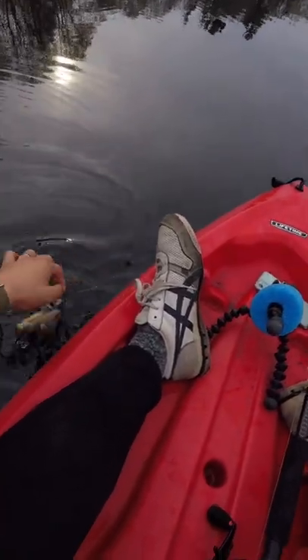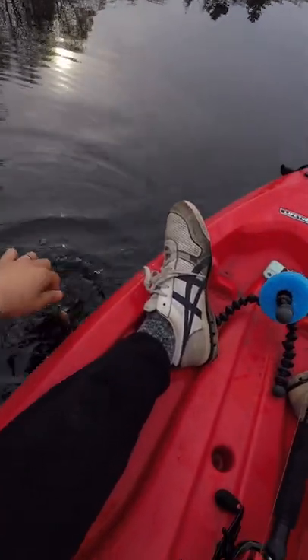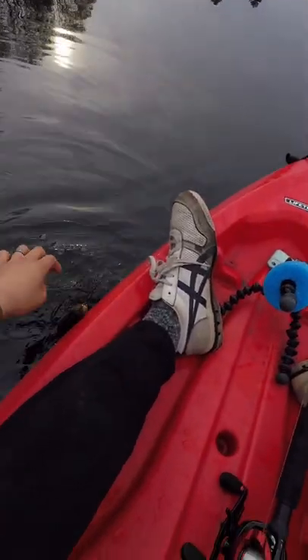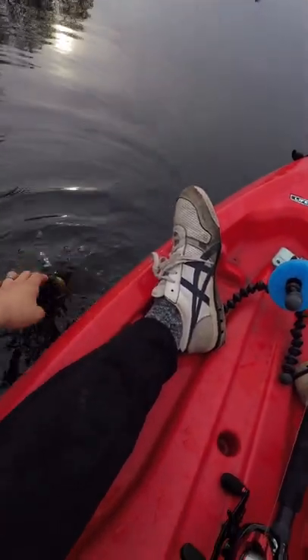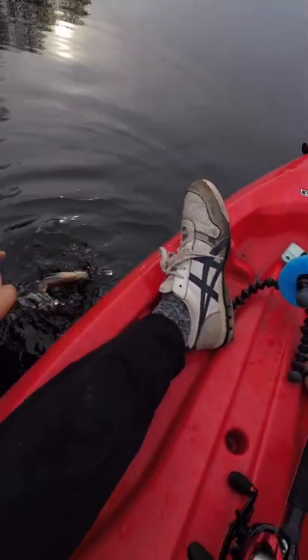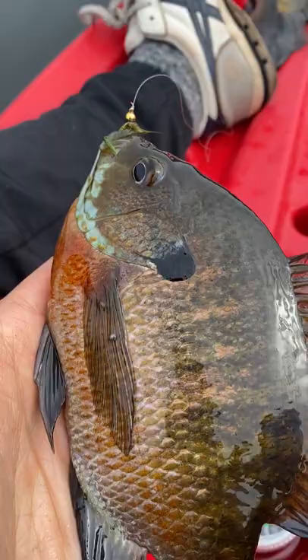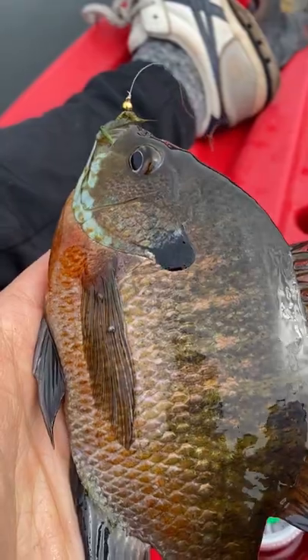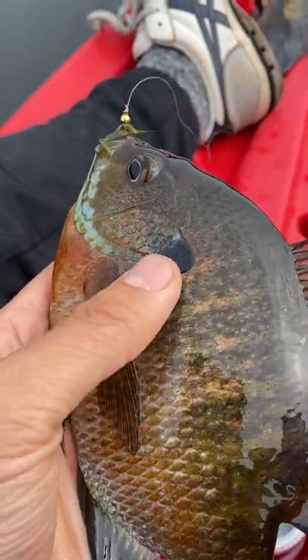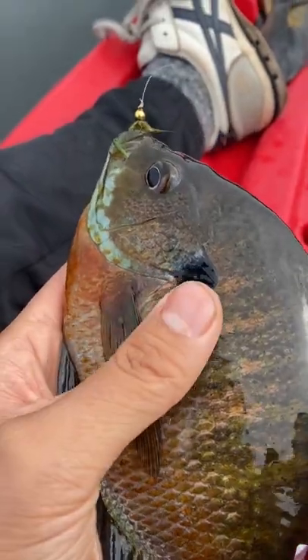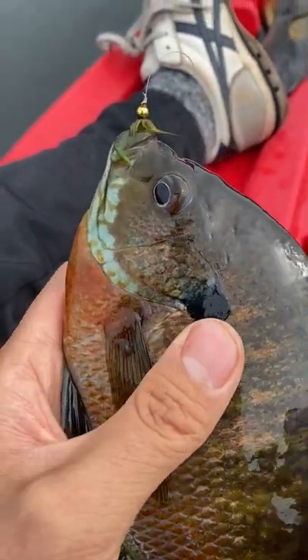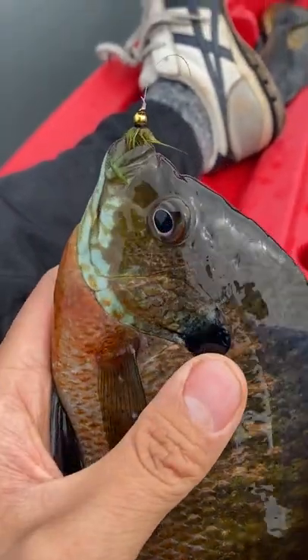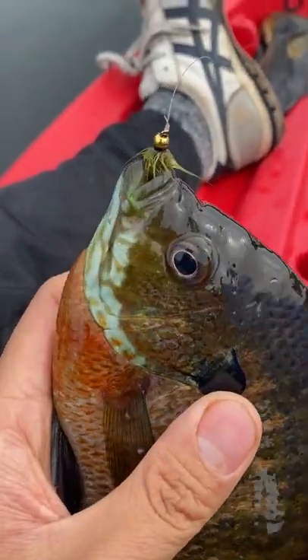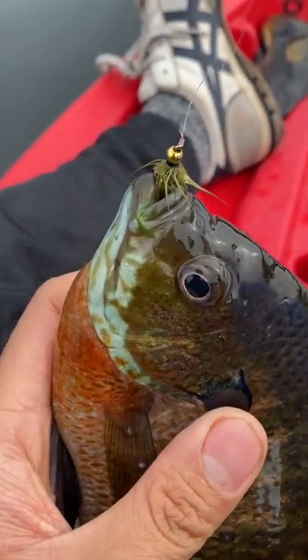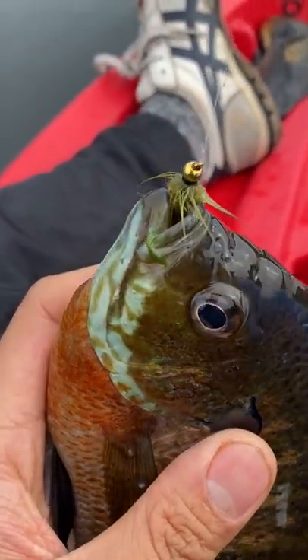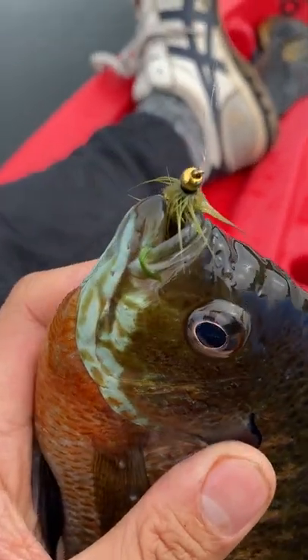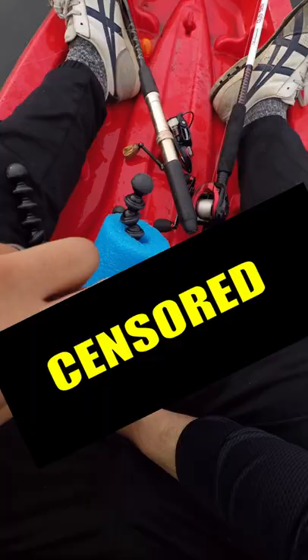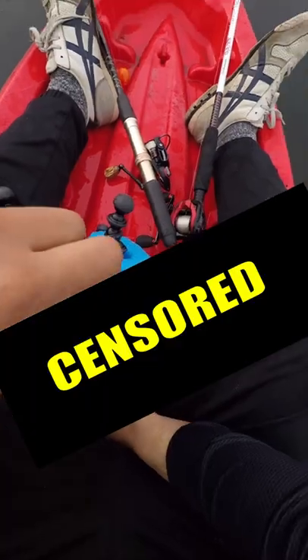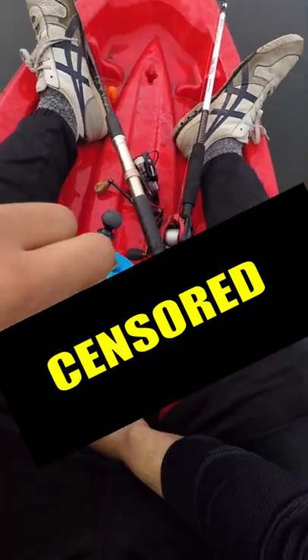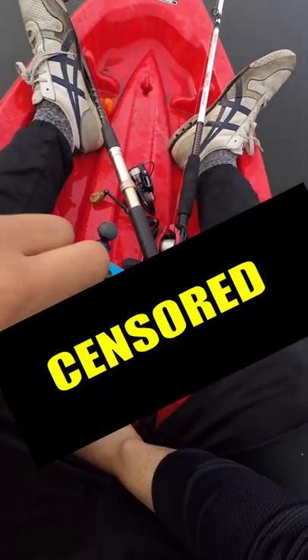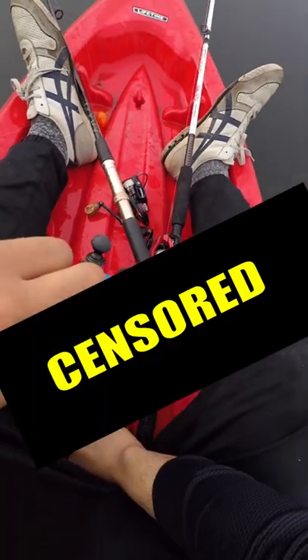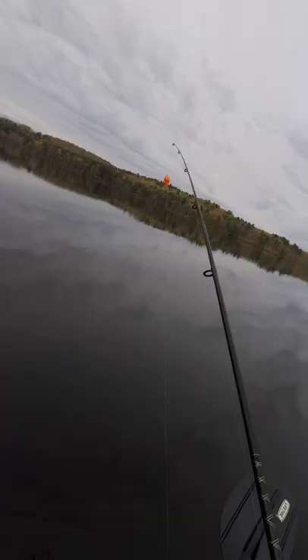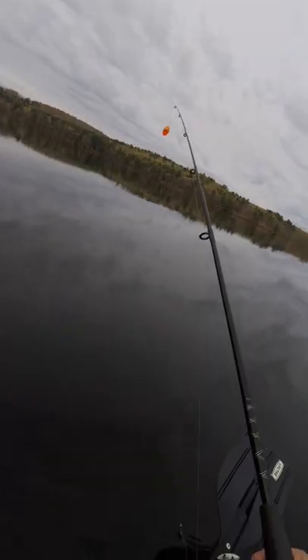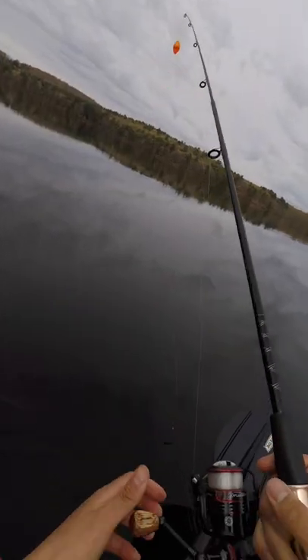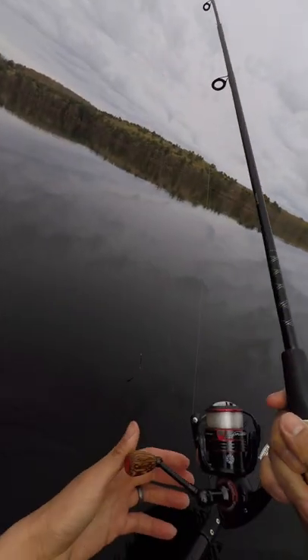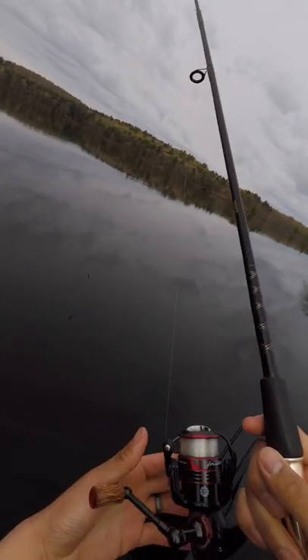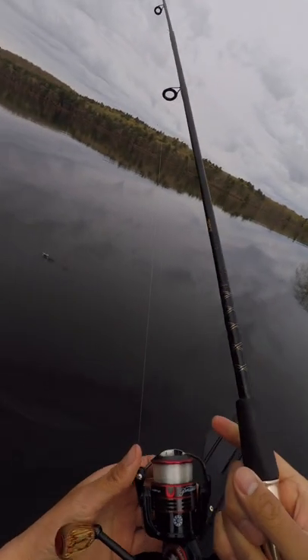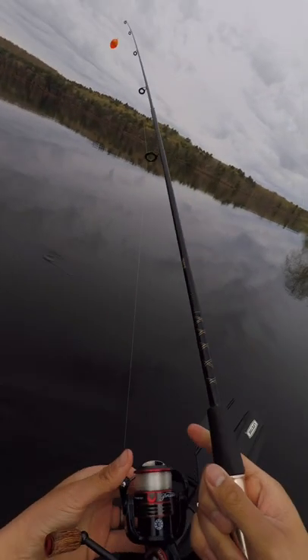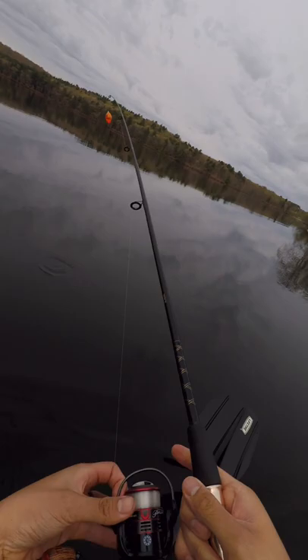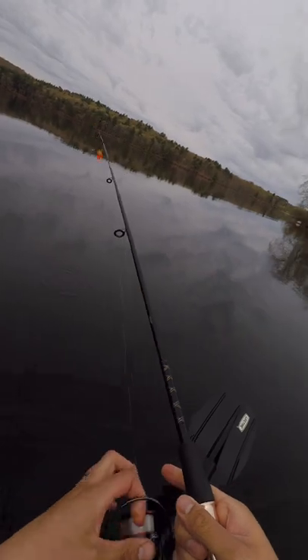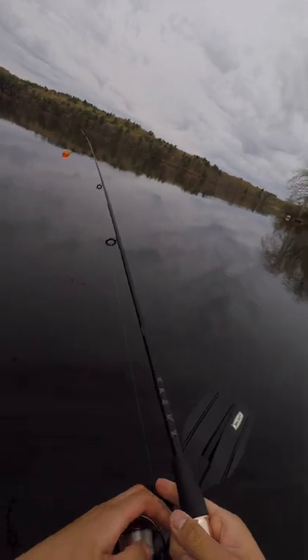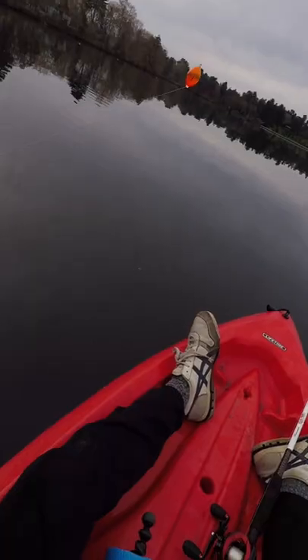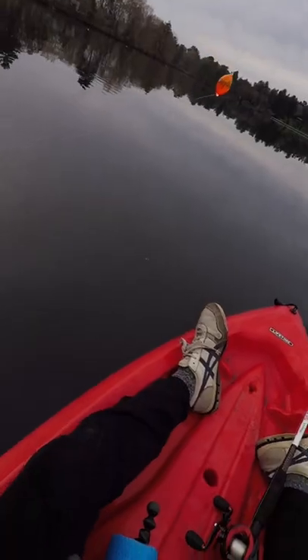First up was a bluegill, and definitely a keeper size, so this guy's coming home with us. But I probably need six or seven more of these guys for dinner tomorrow, and I was running out of time.